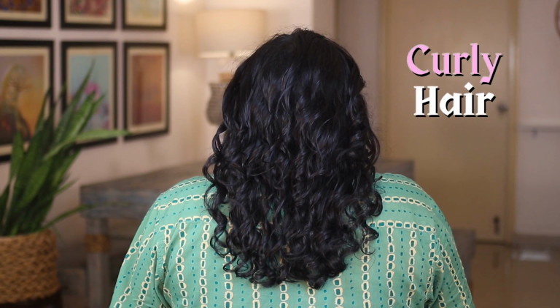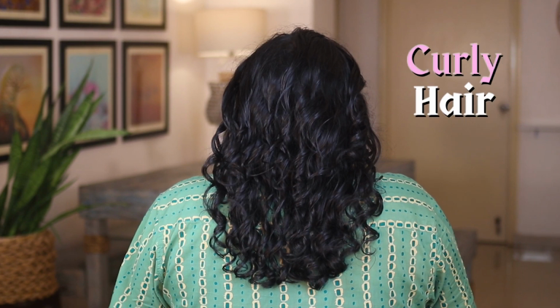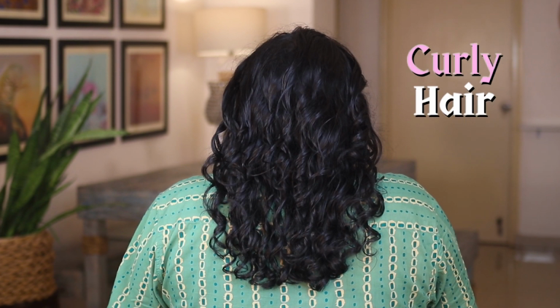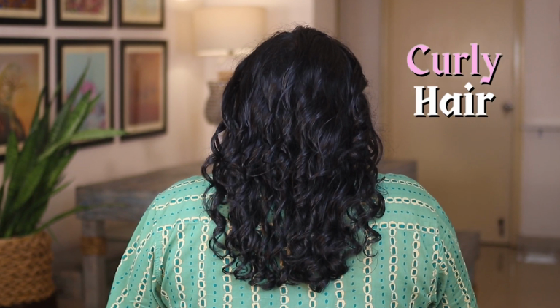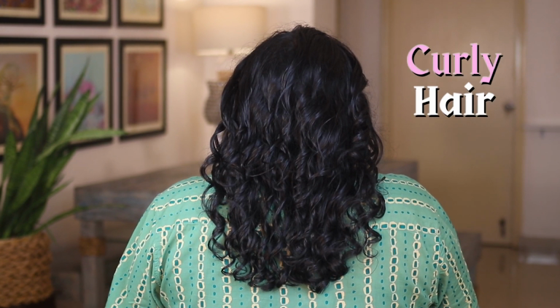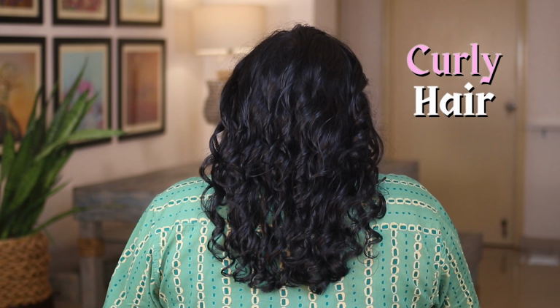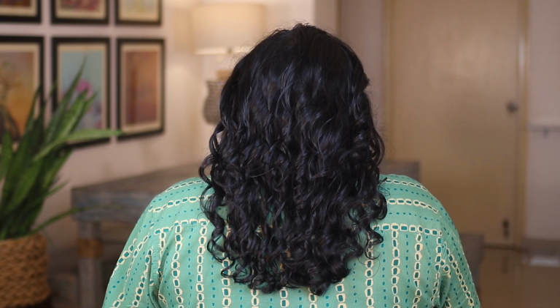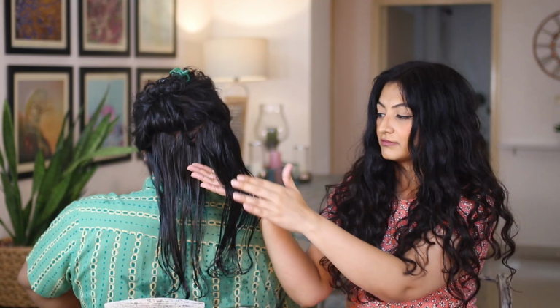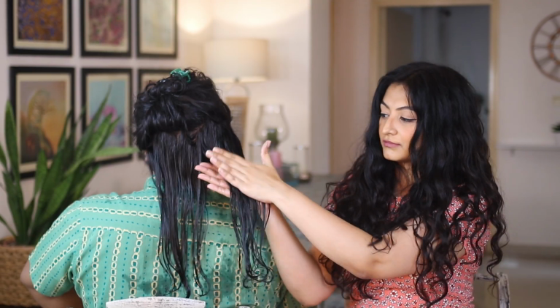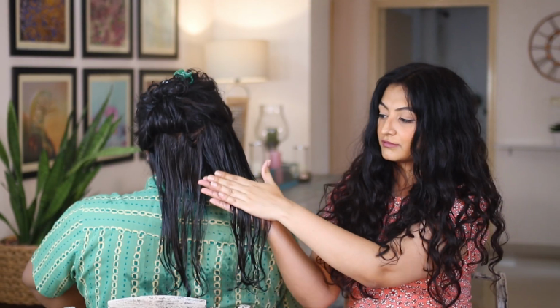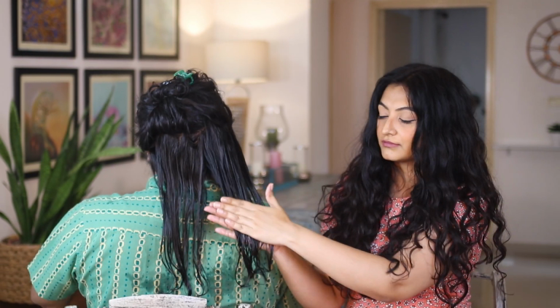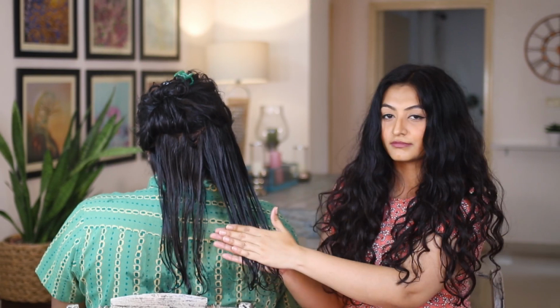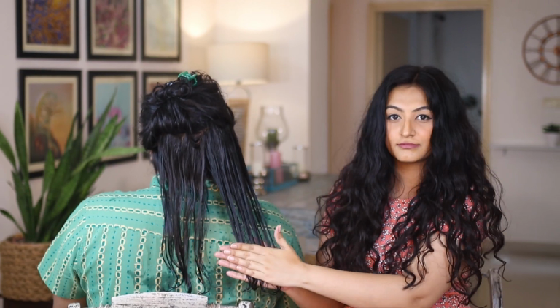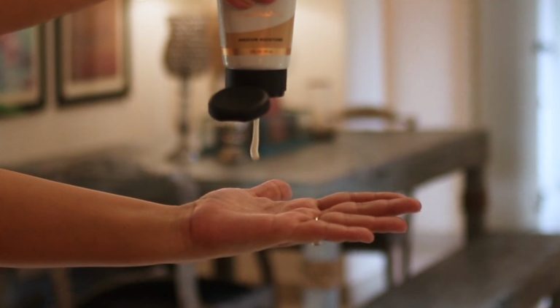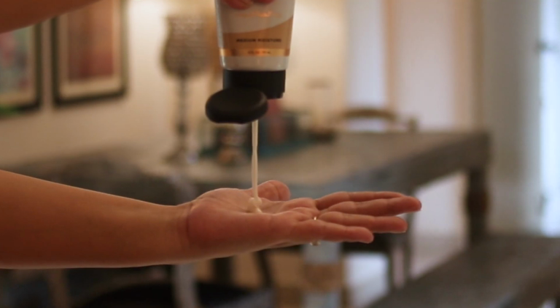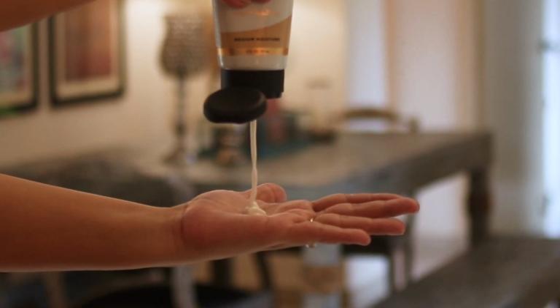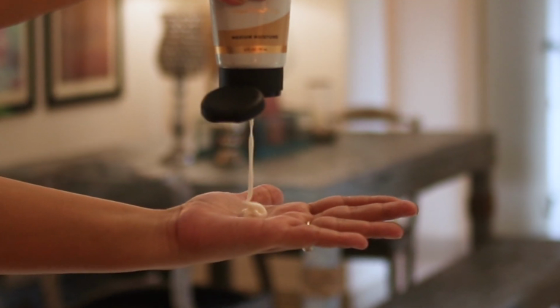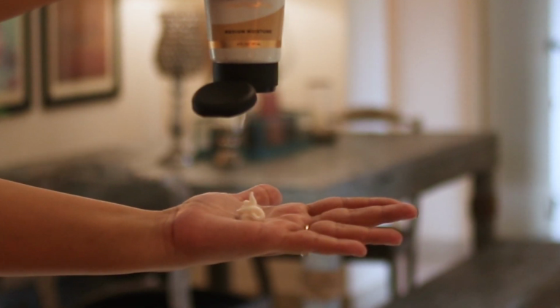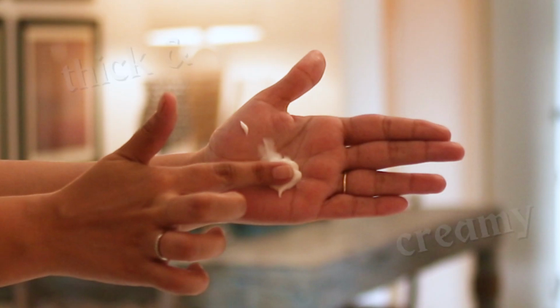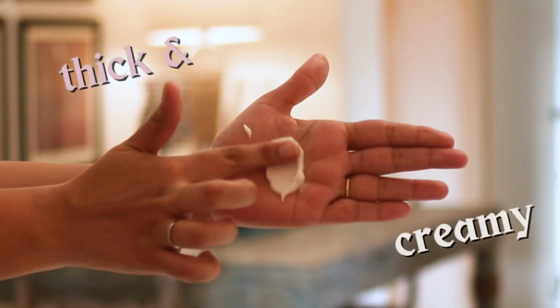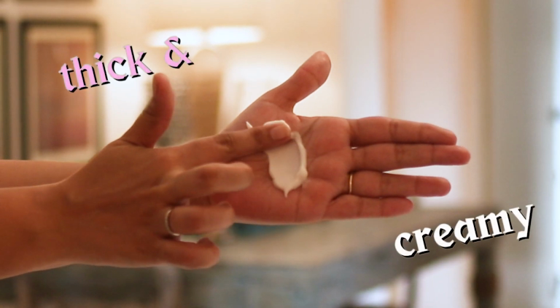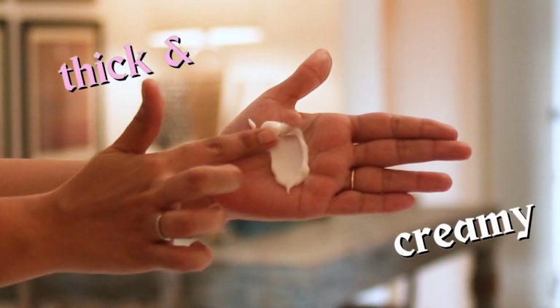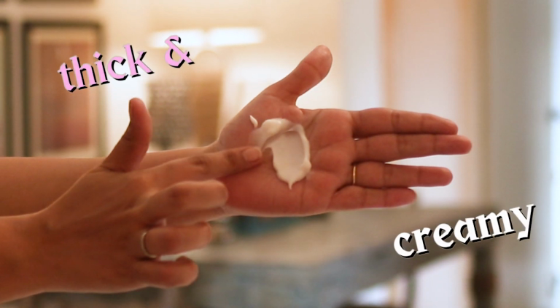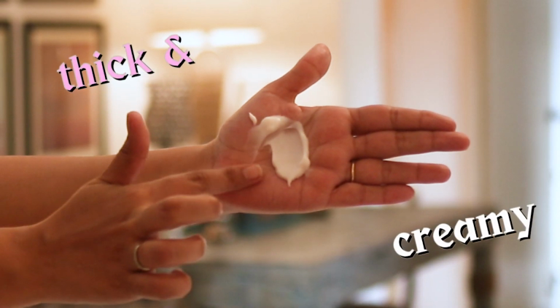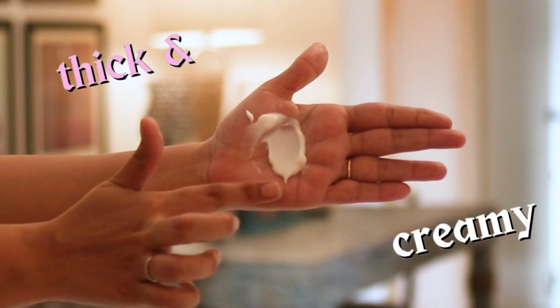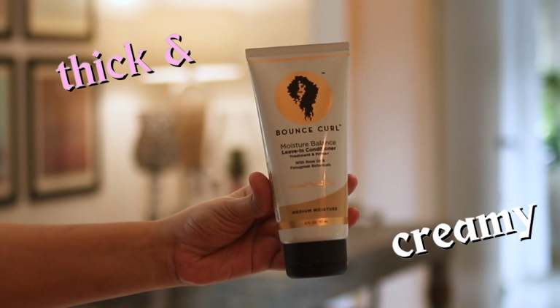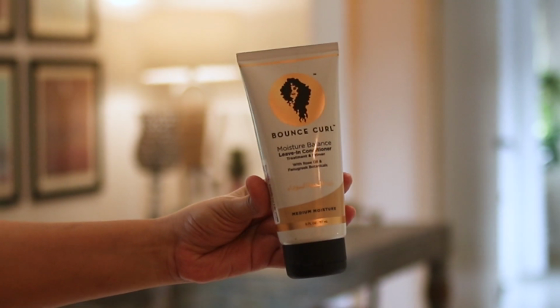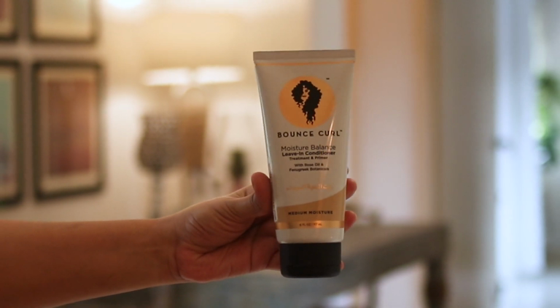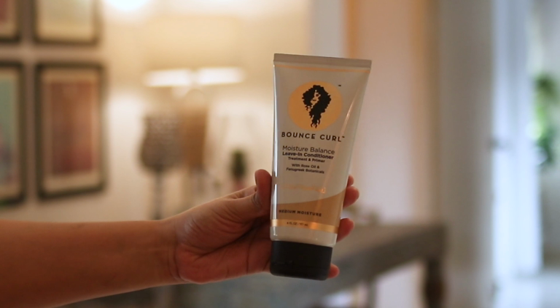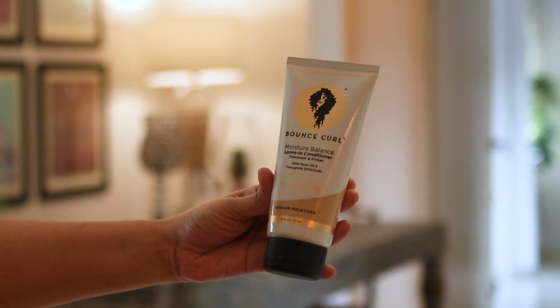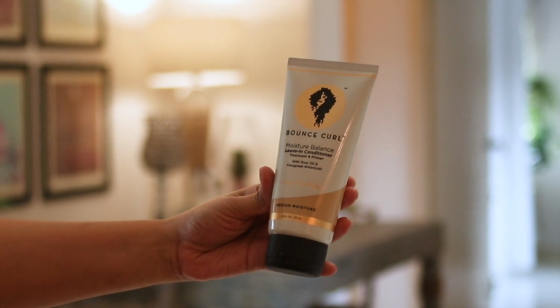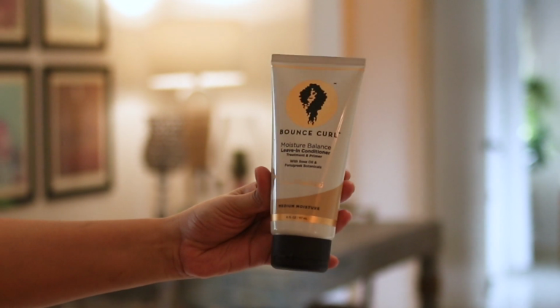And finally, if you have curls that need heavy moisturization, try something thick like the Bounce Curl Leave-In Conditioner.